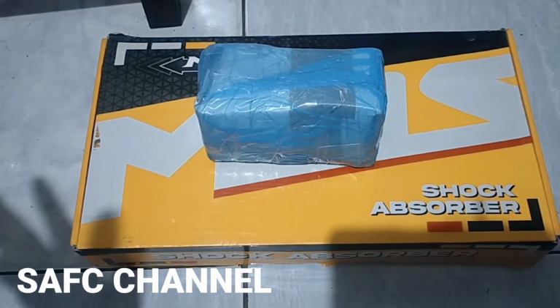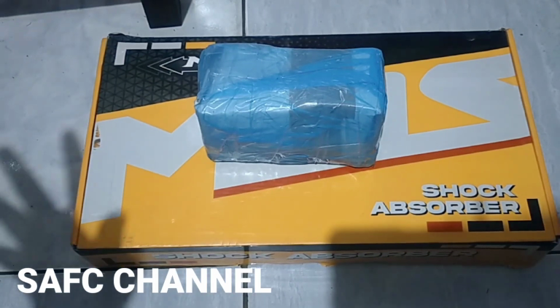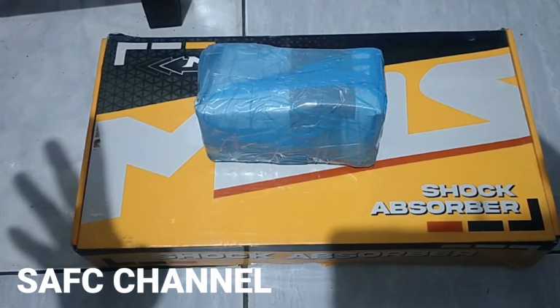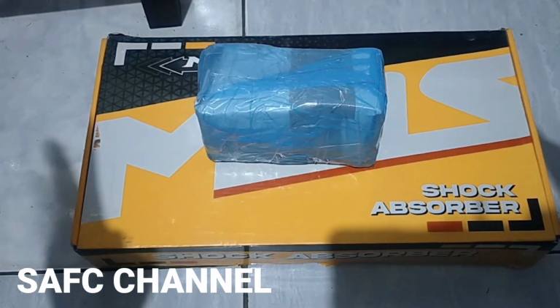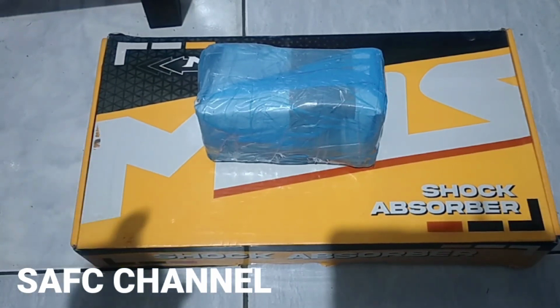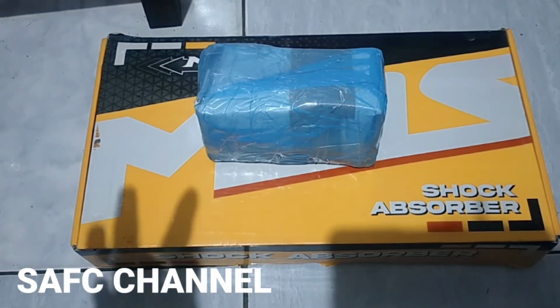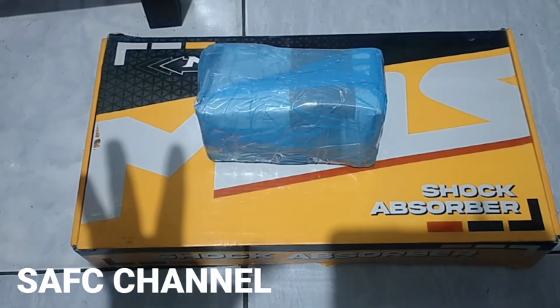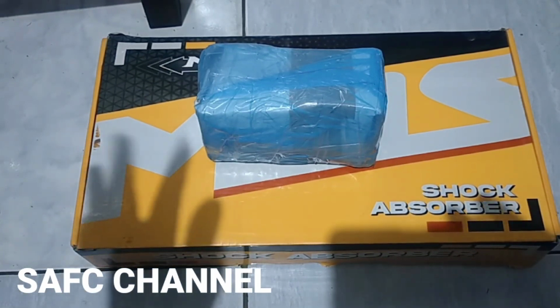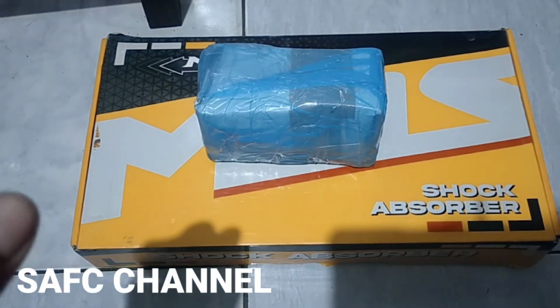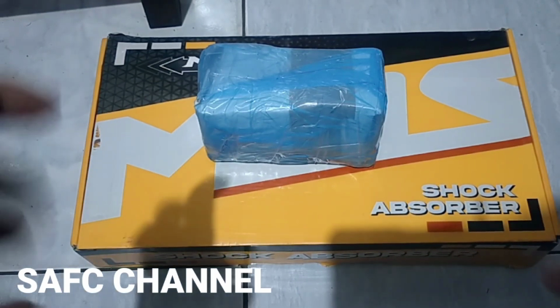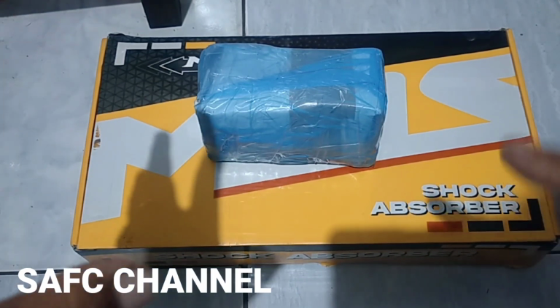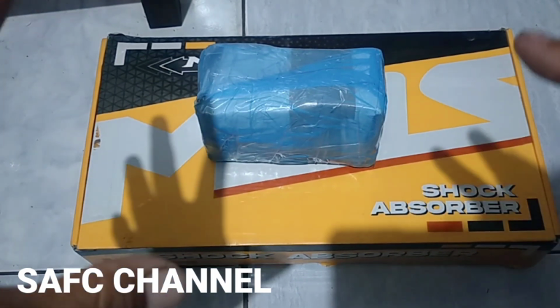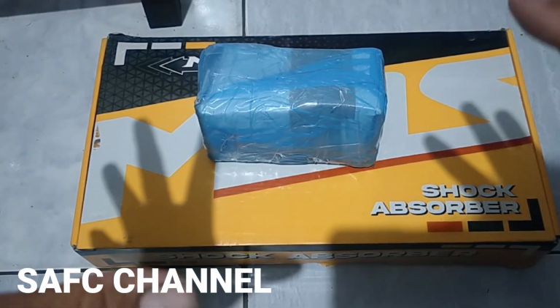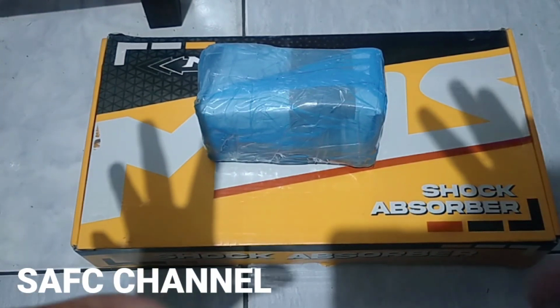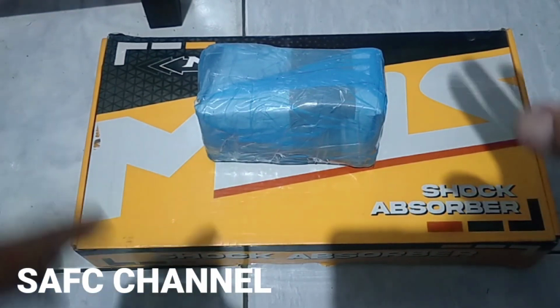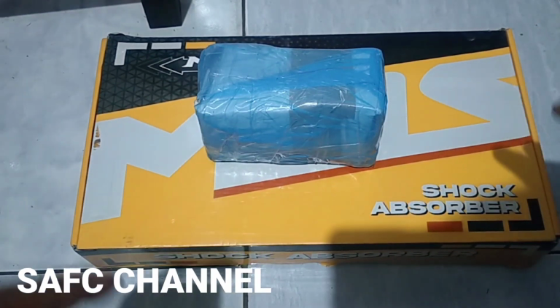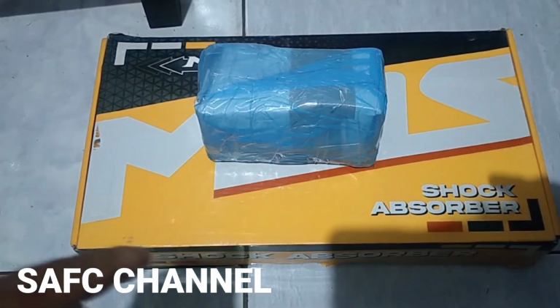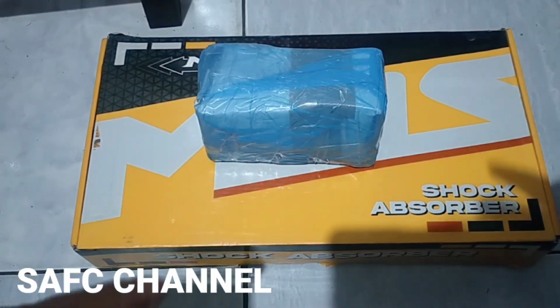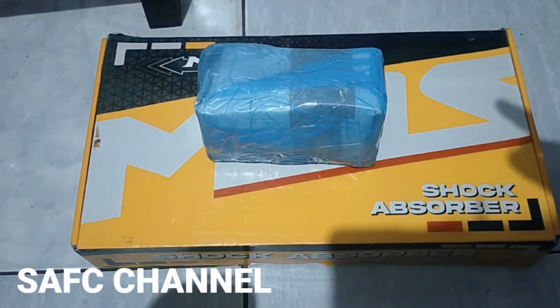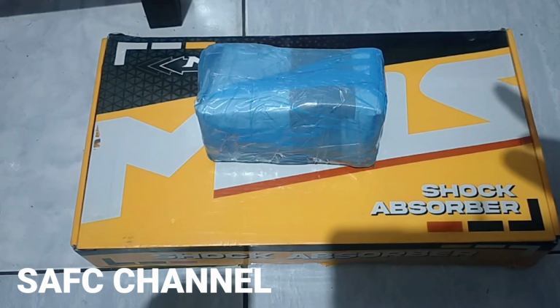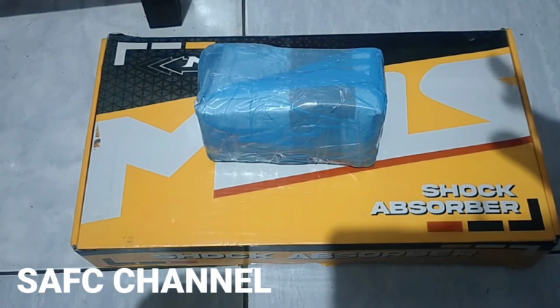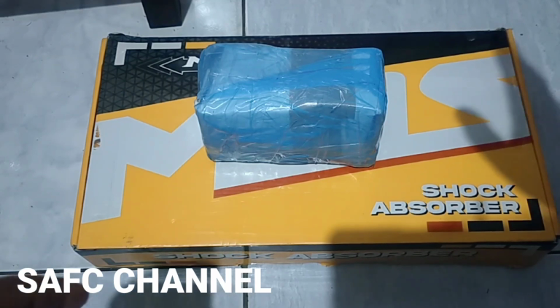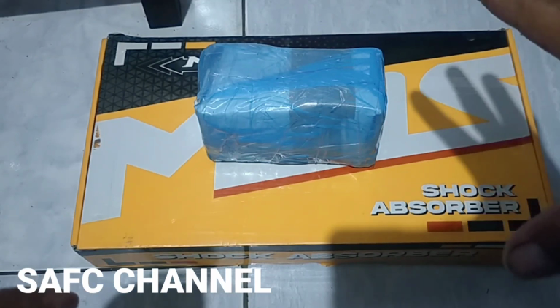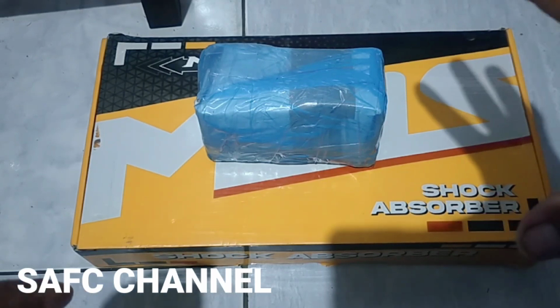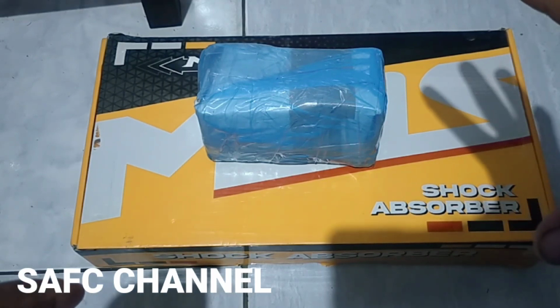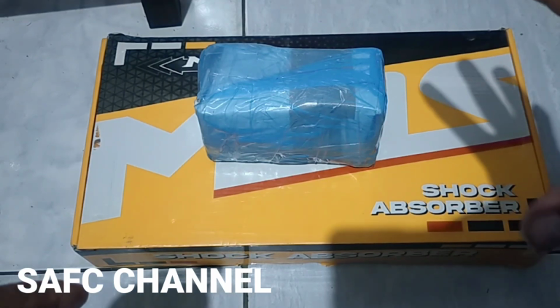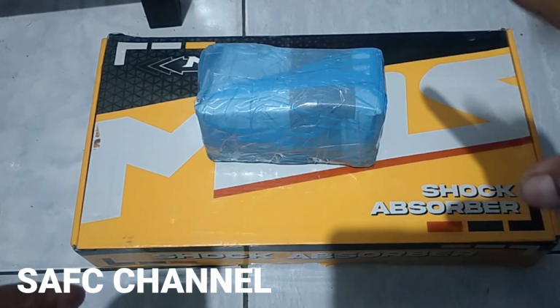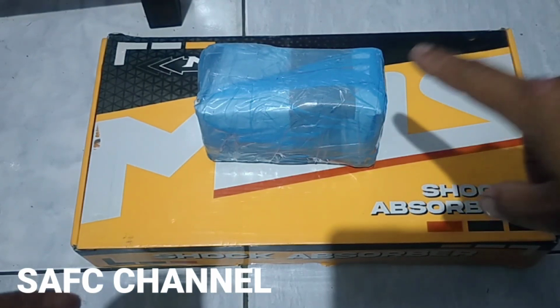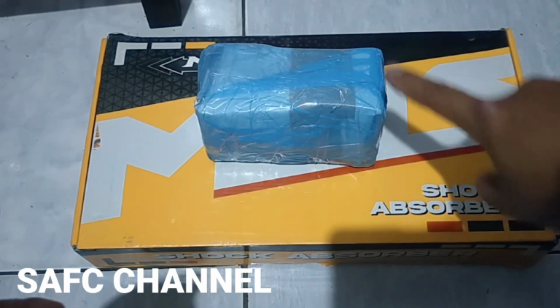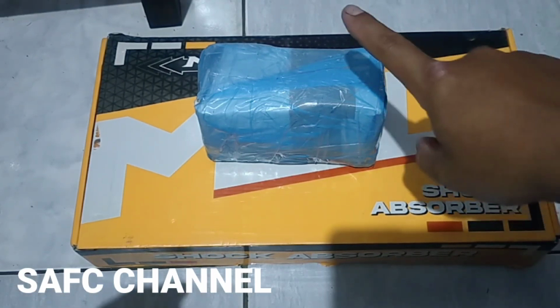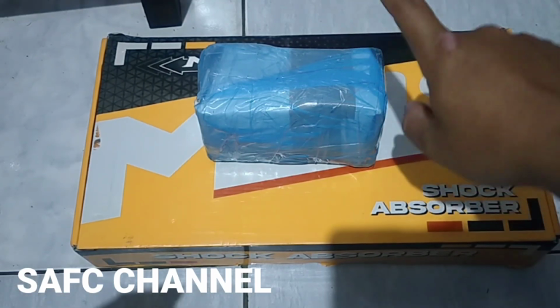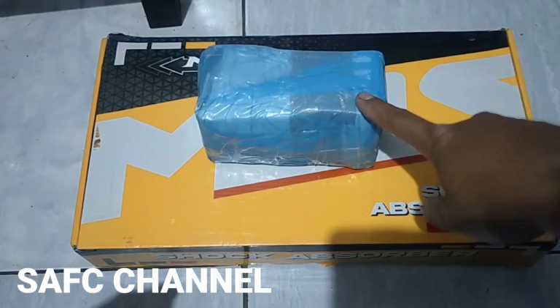Assalamualaikum warahmatullahi wabarakatuh. Selamat datang kembali di channel ini. Kali ini saya mau unboxing.